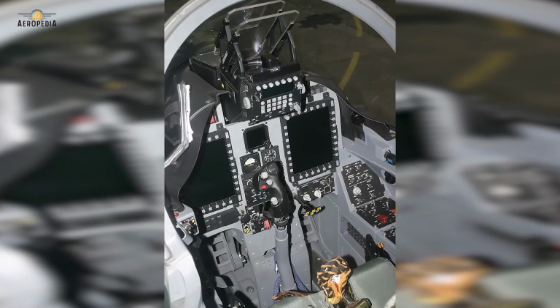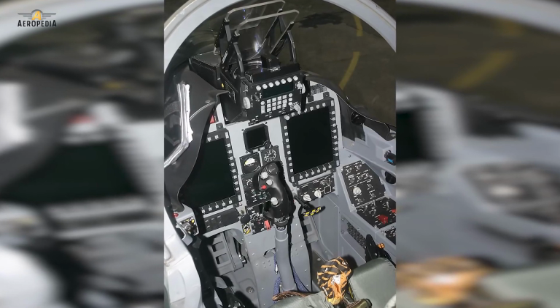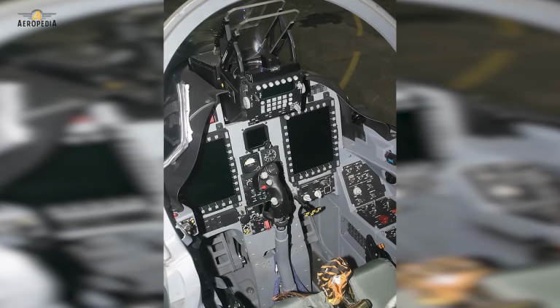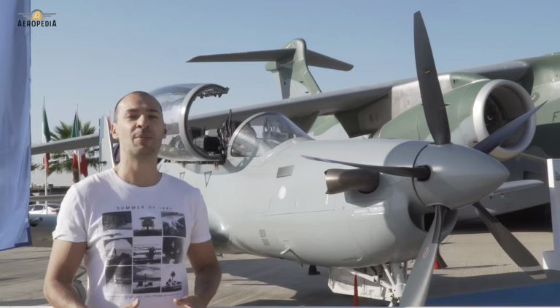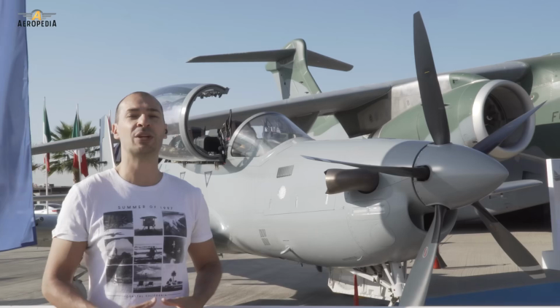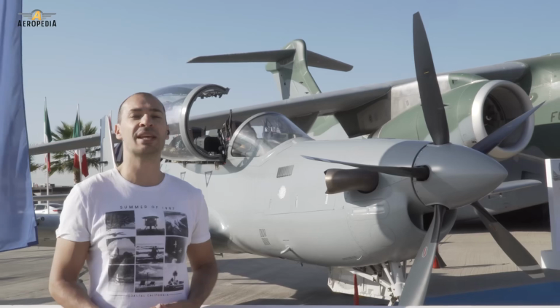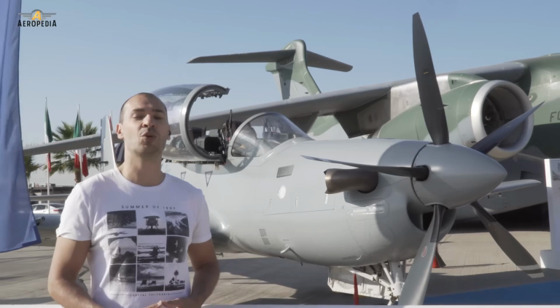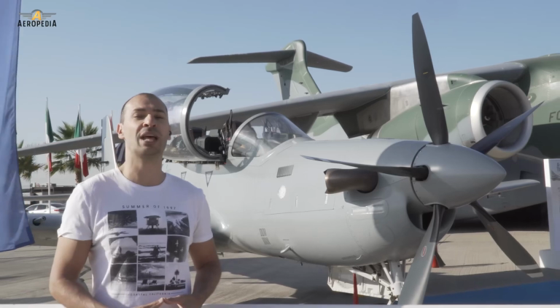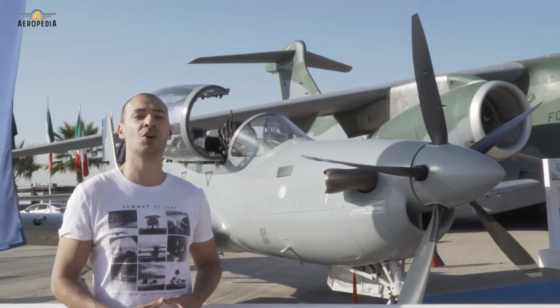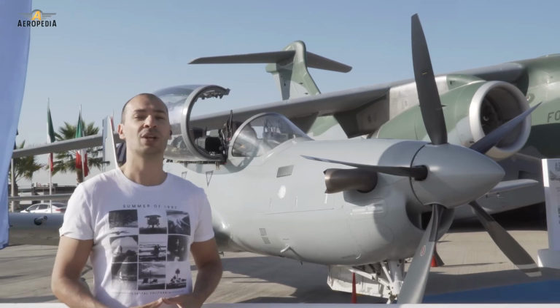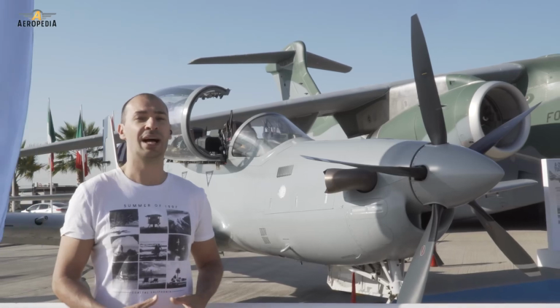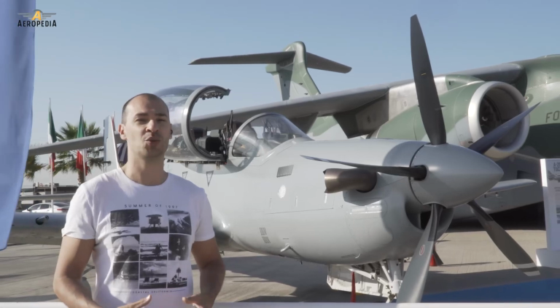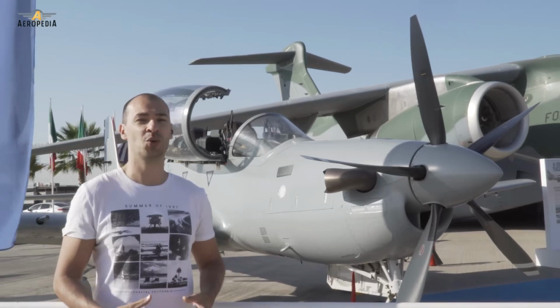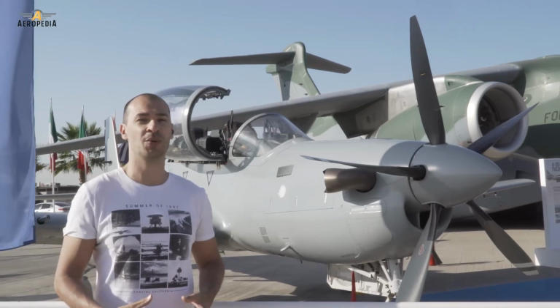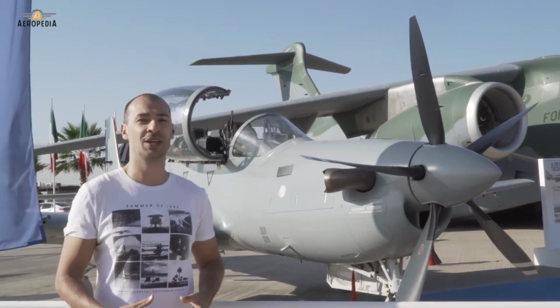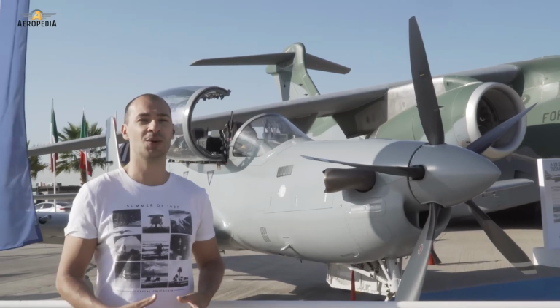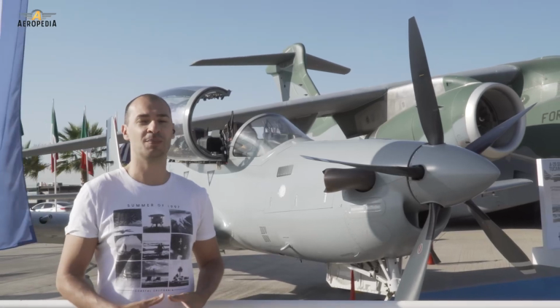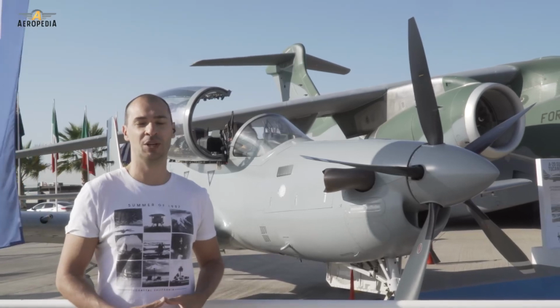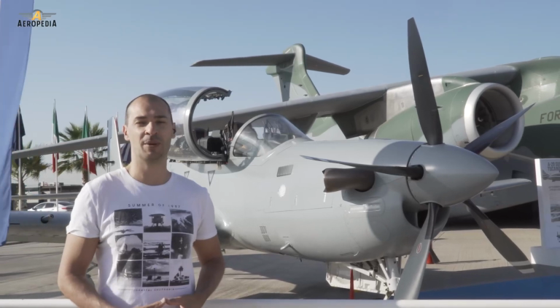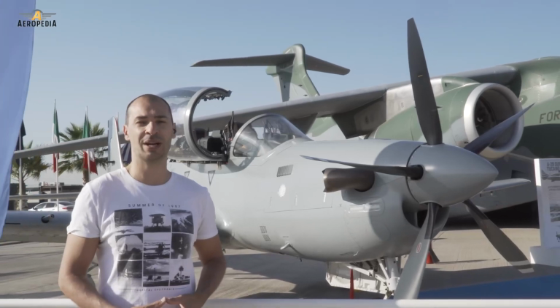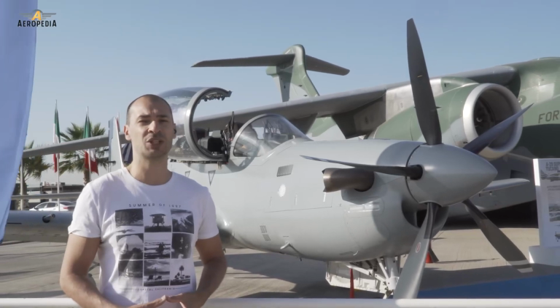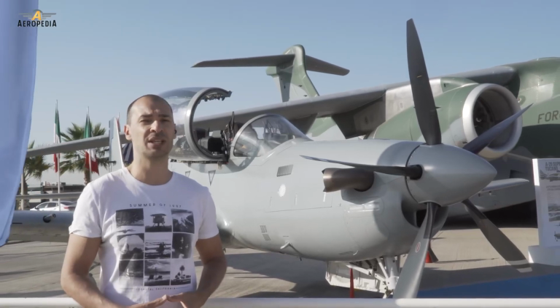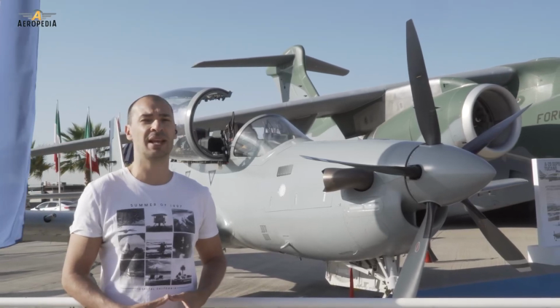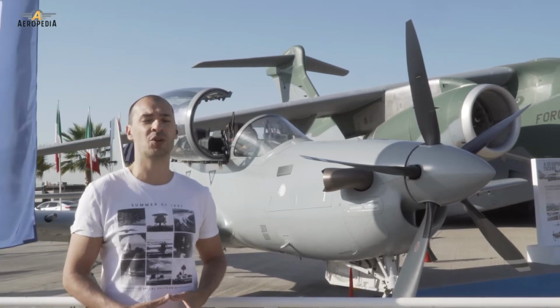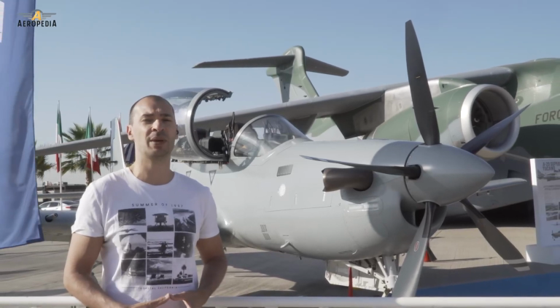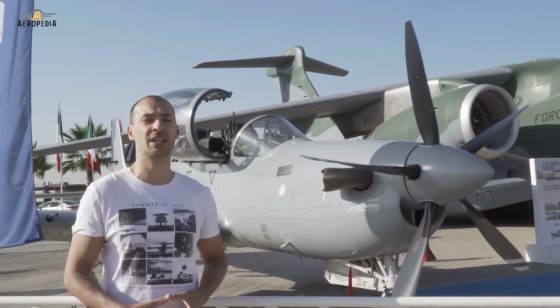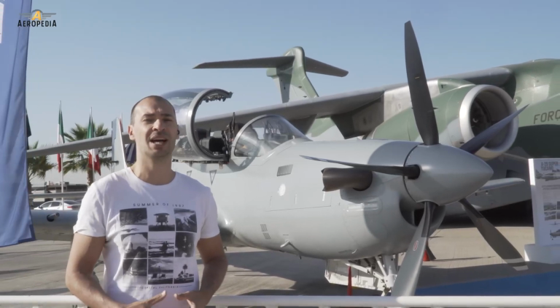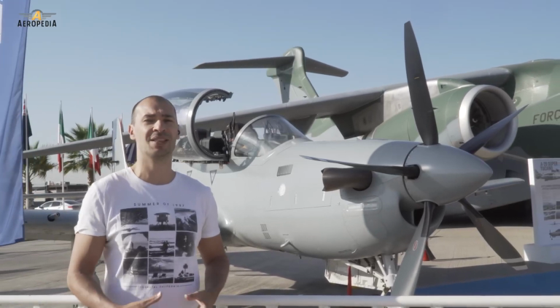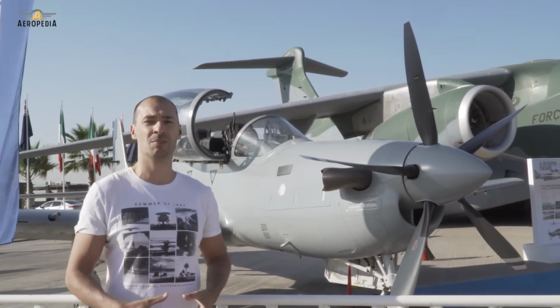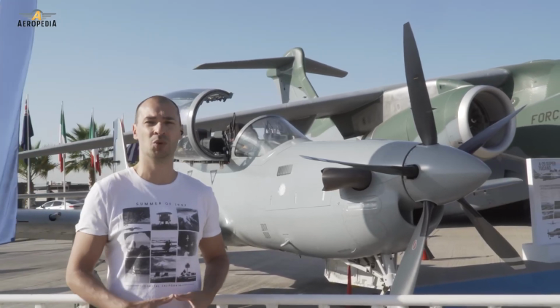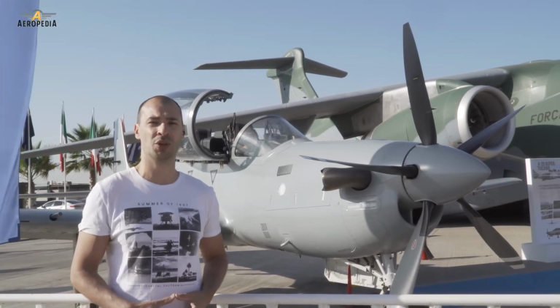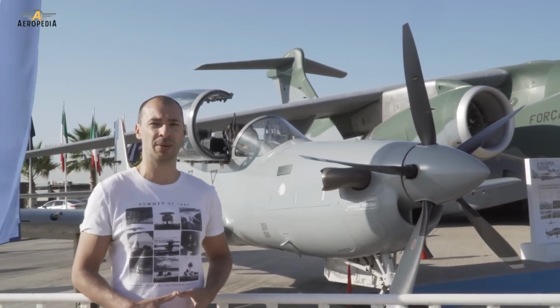I hope you enjoyed it. Until the next video, I'm Marcos and this is Aviation Worlds Aeropedia.